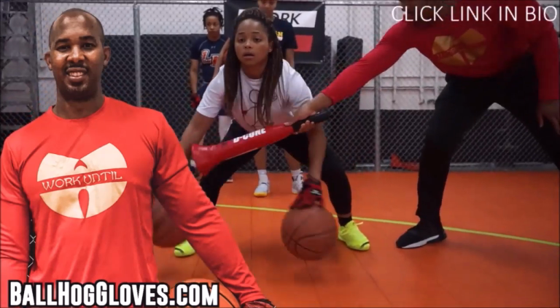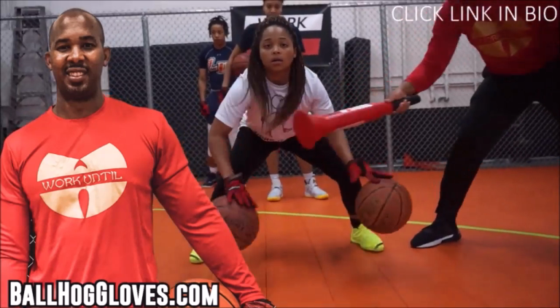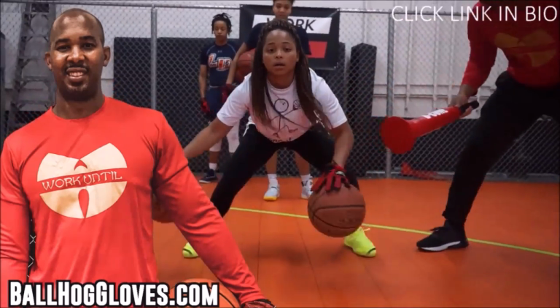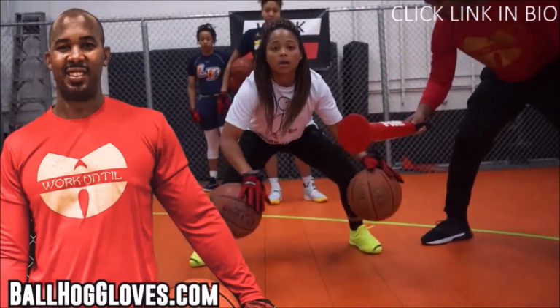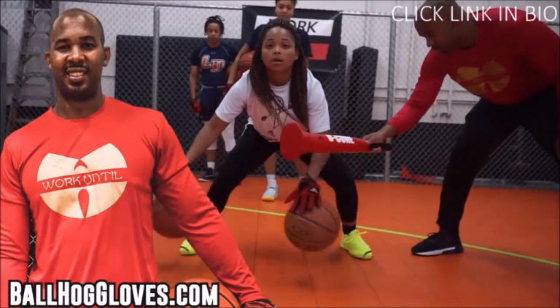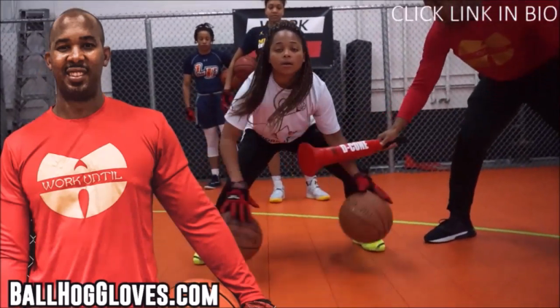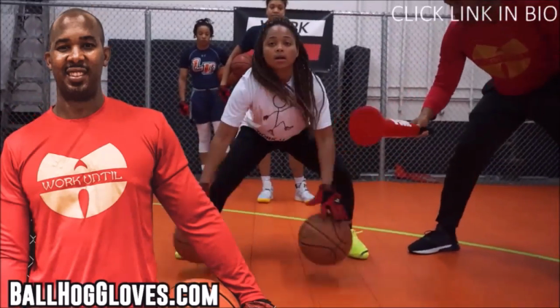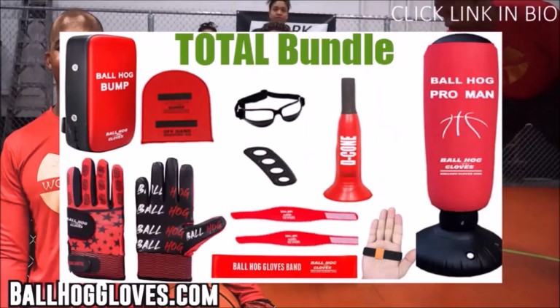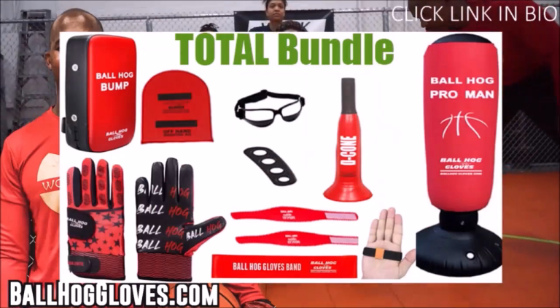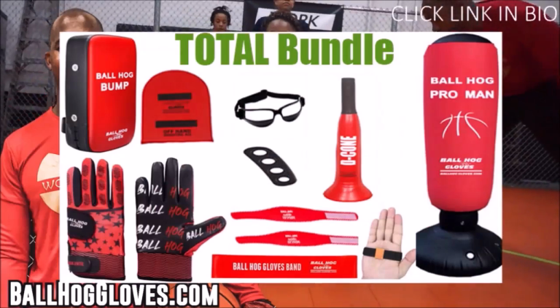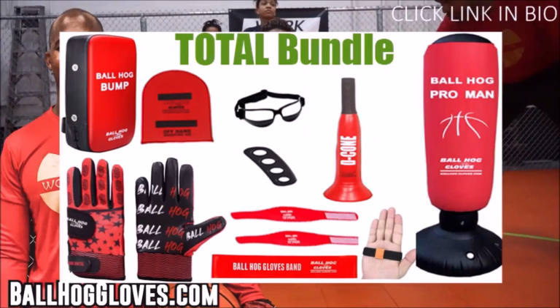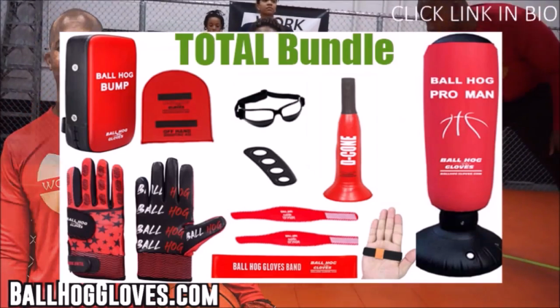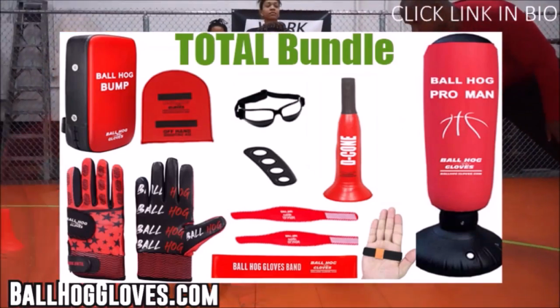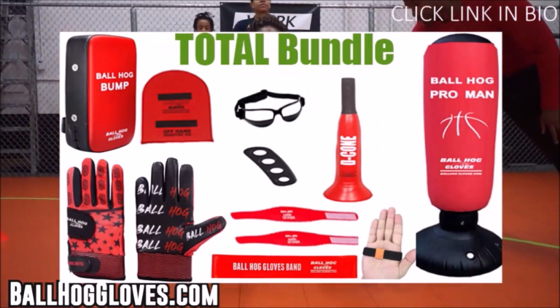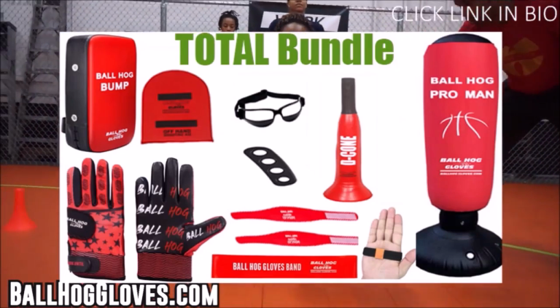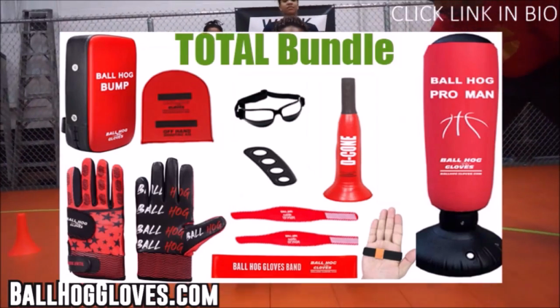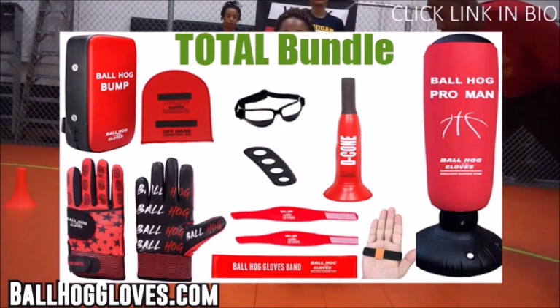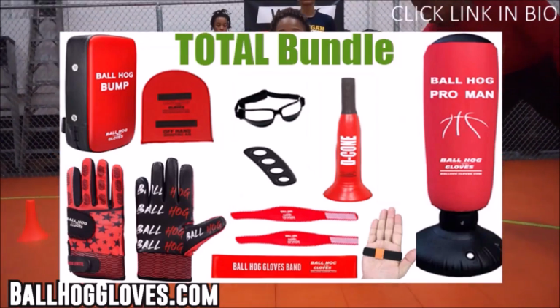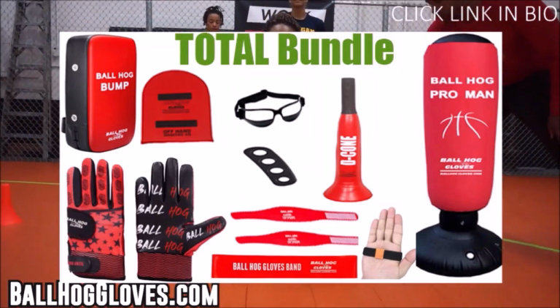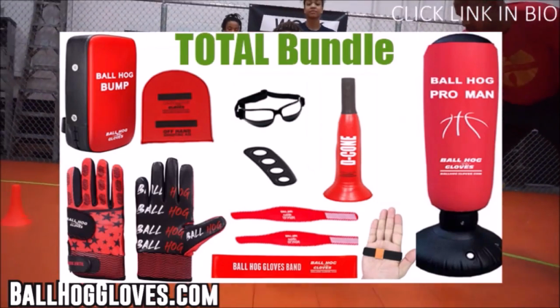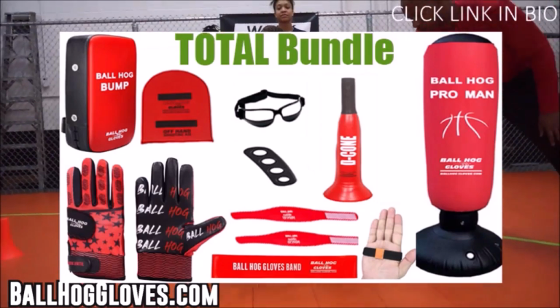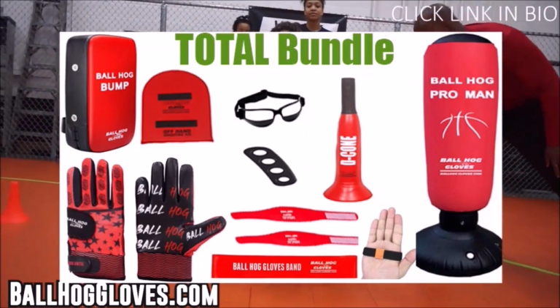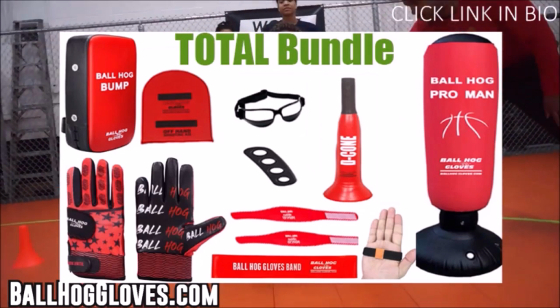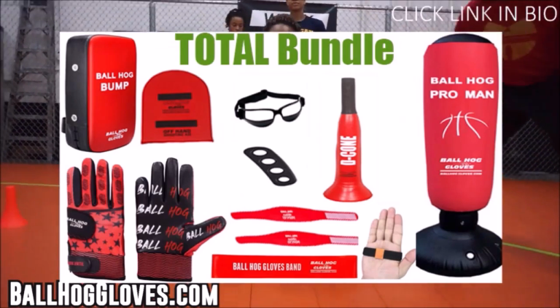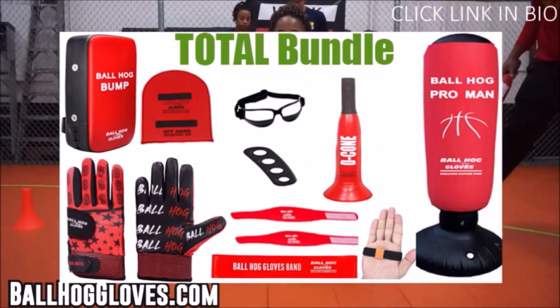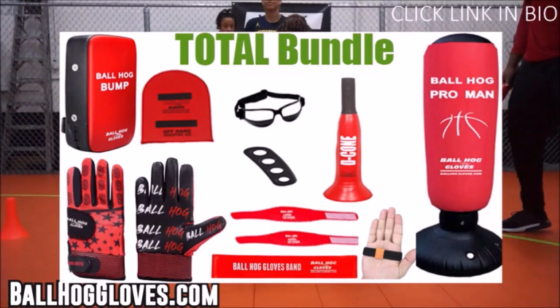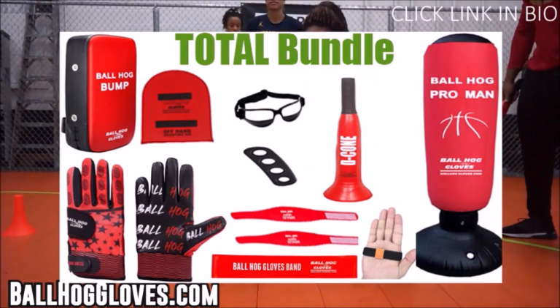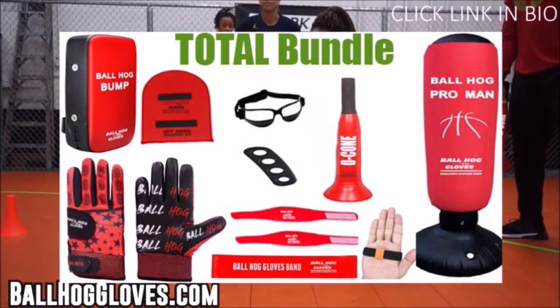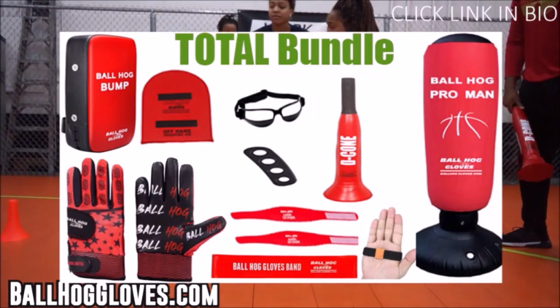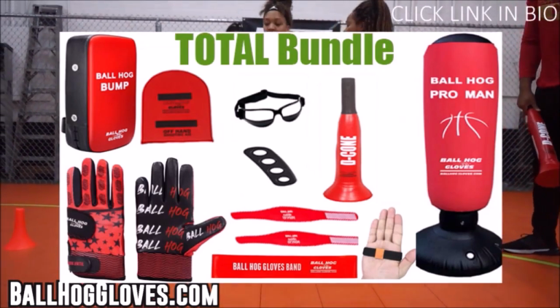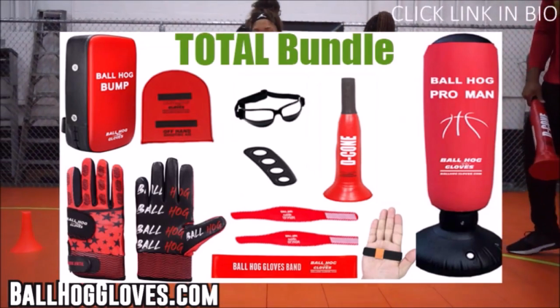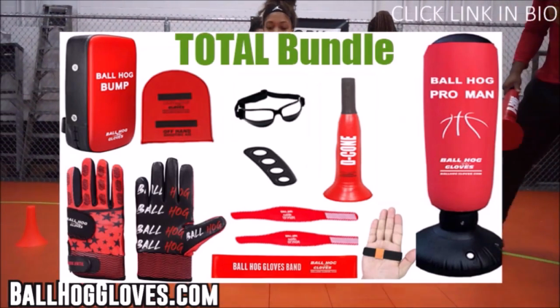To get the total bundle, you get the BallHawk gloves, the bump pad, the decone, and many more. Click the link in the bio — limited time sale.